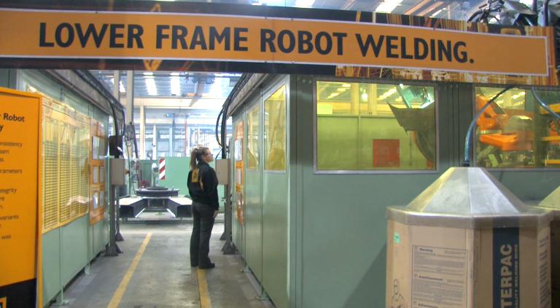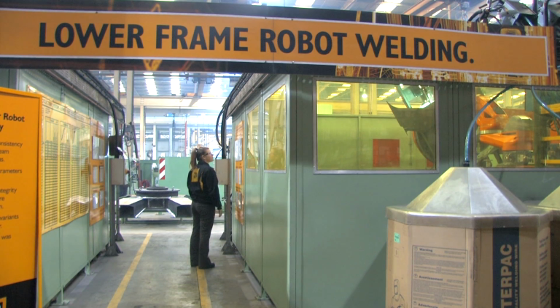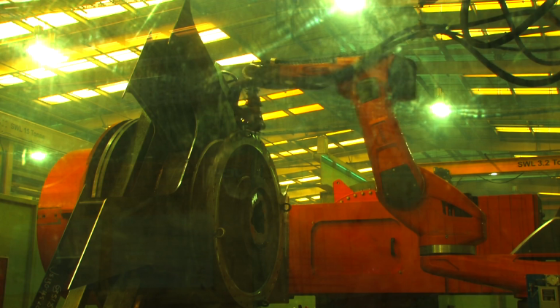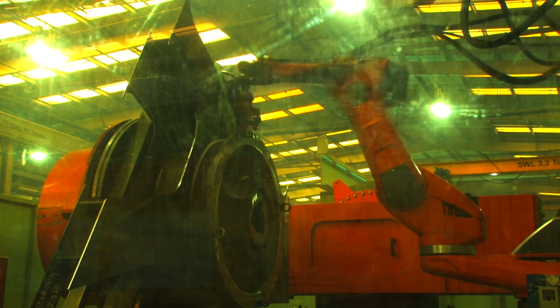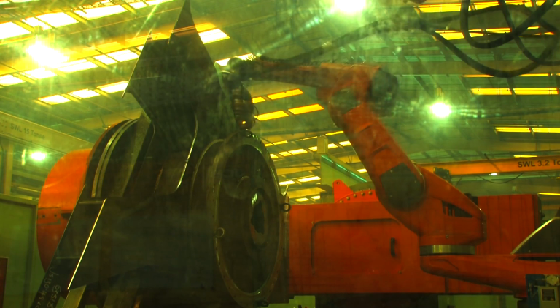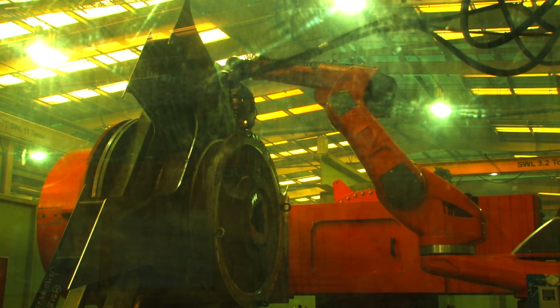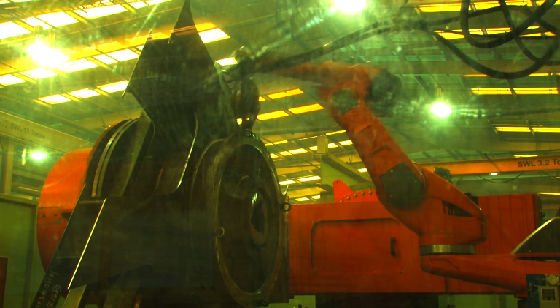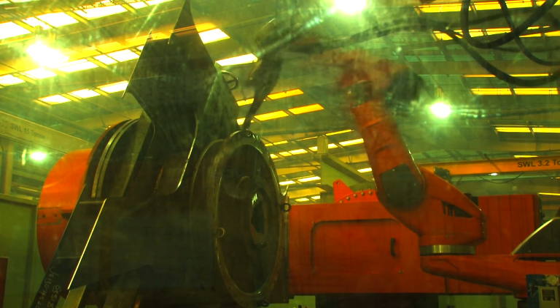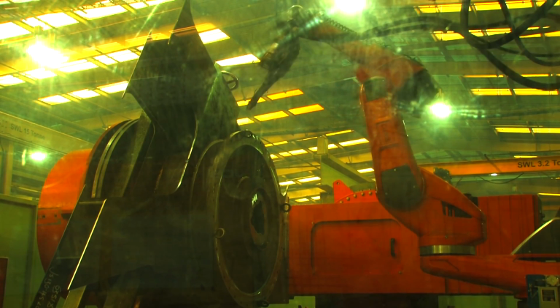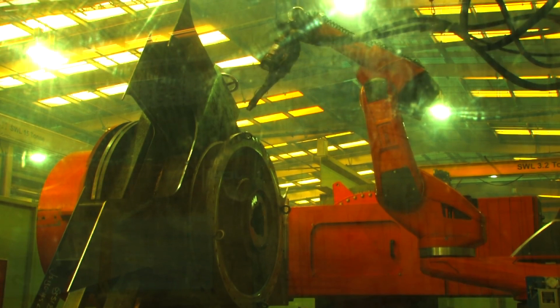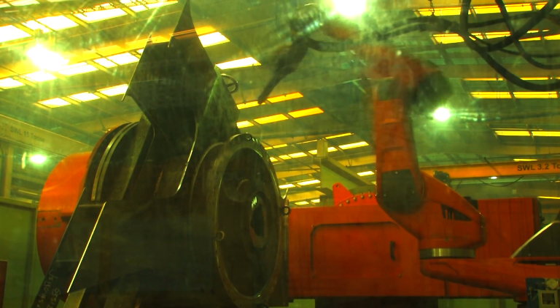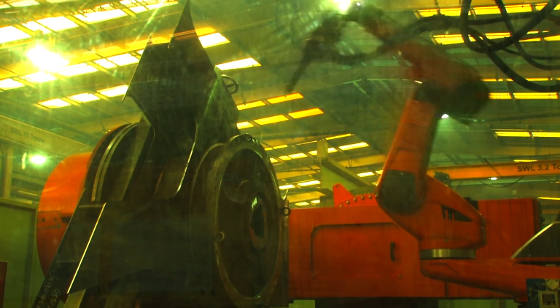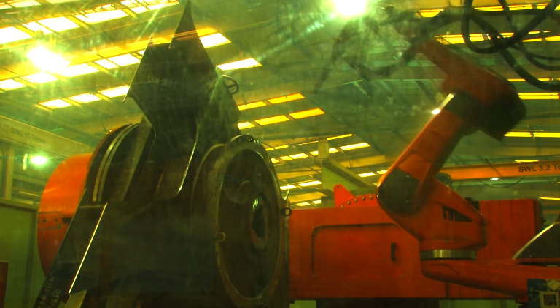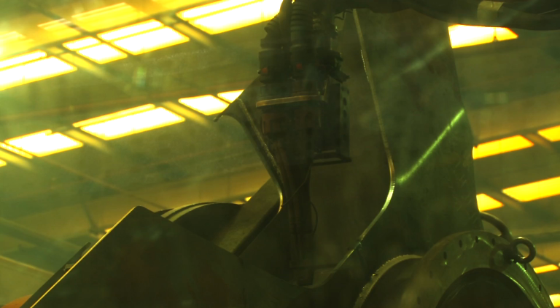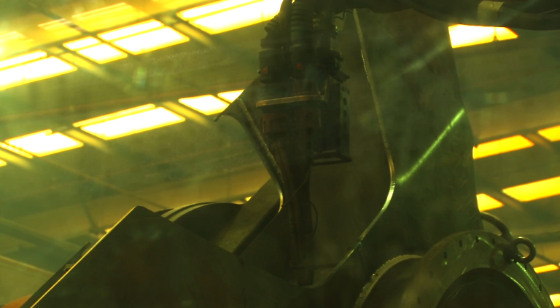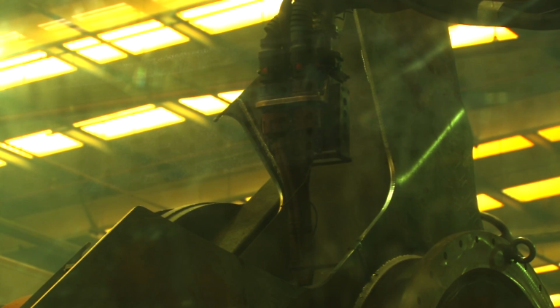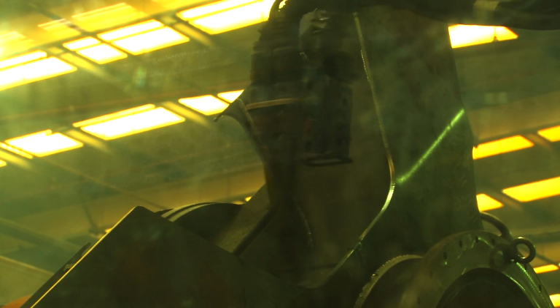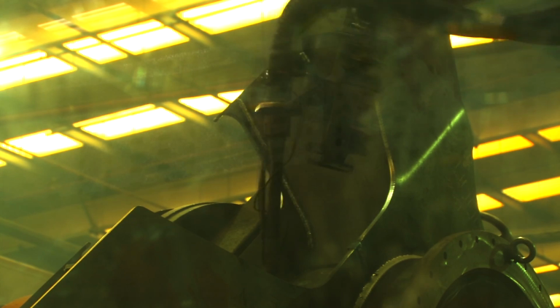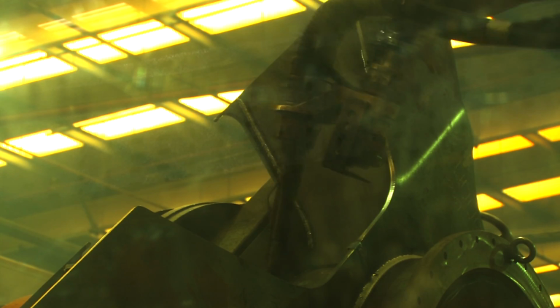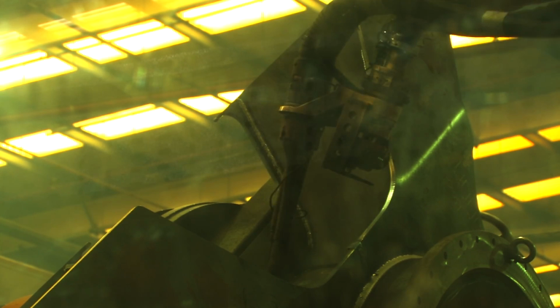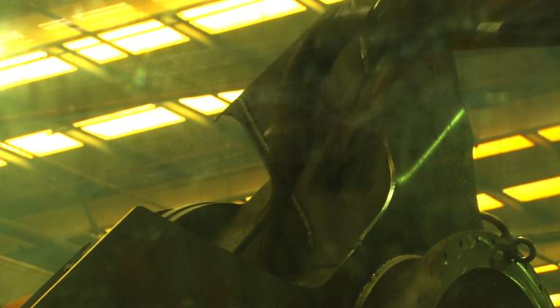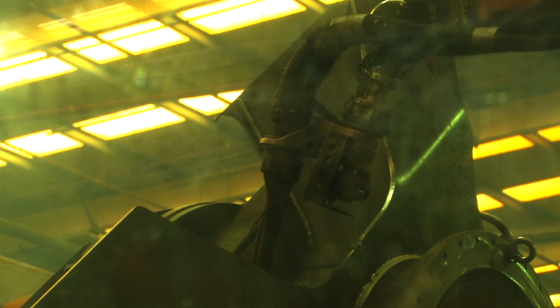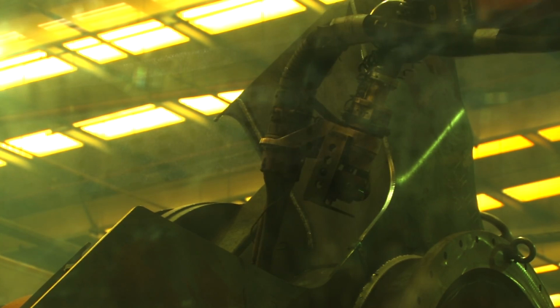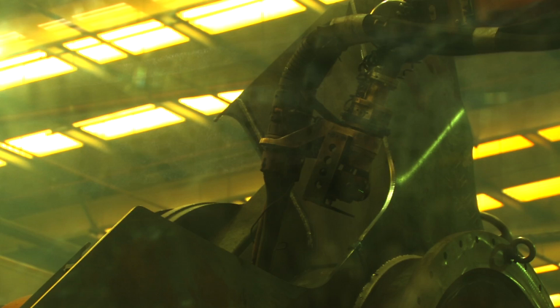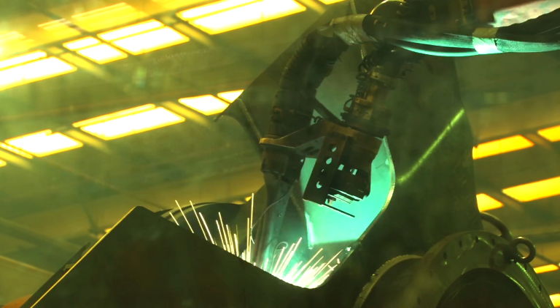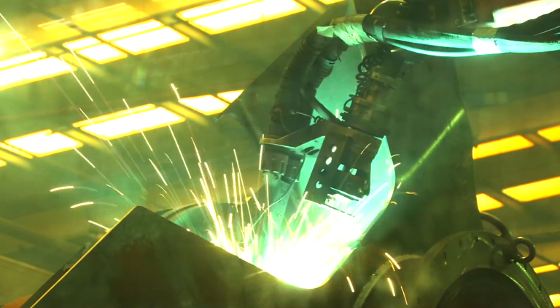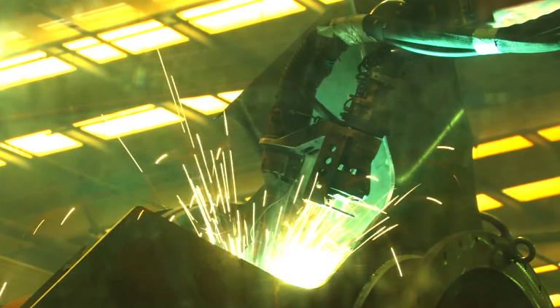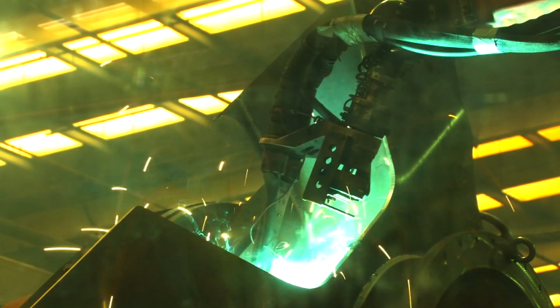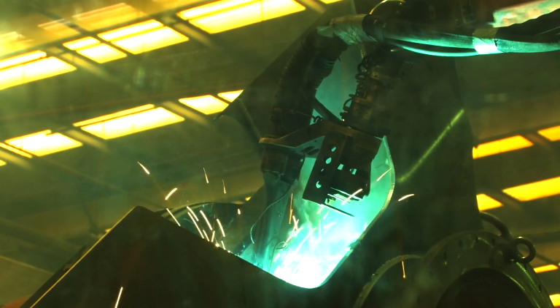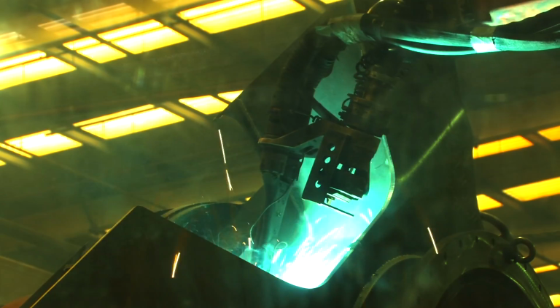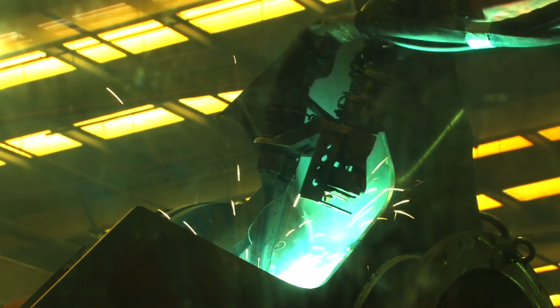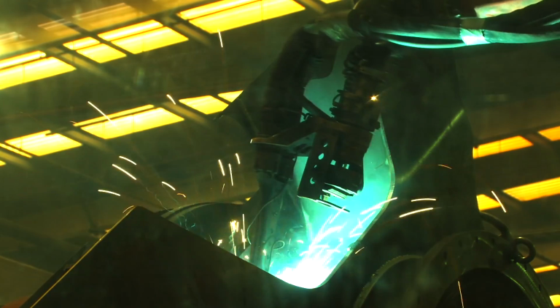One day I will come here to work on the latest robot technology so I can learn how it works and where improvements can be made.